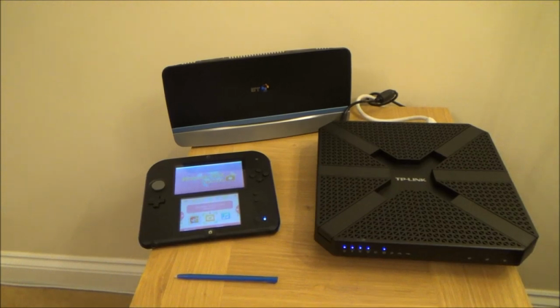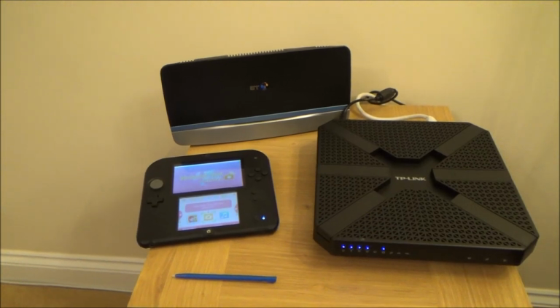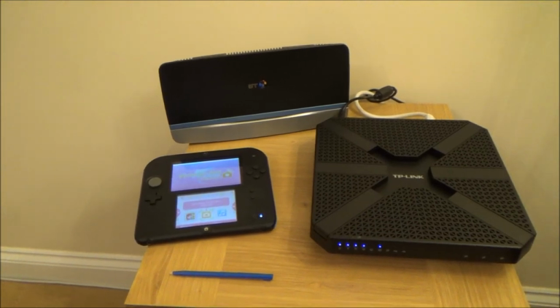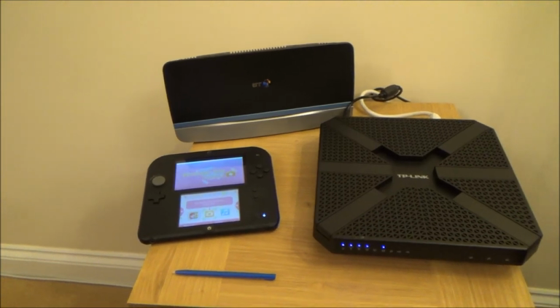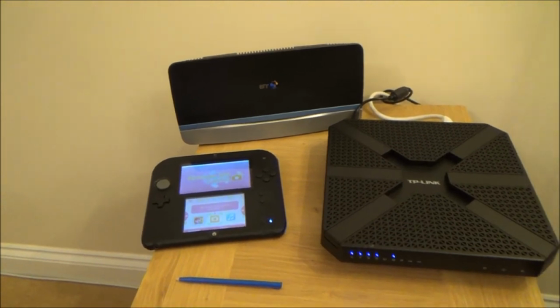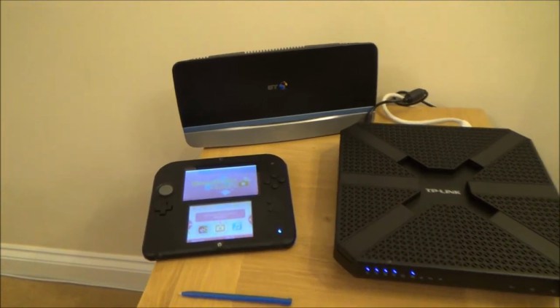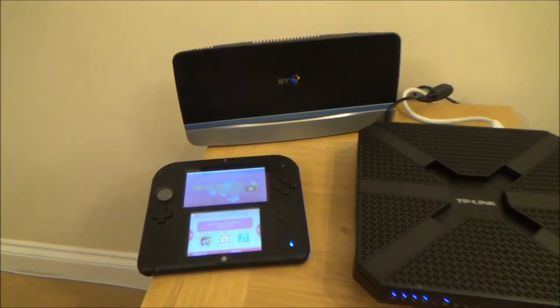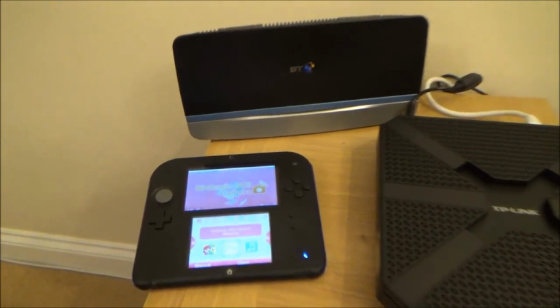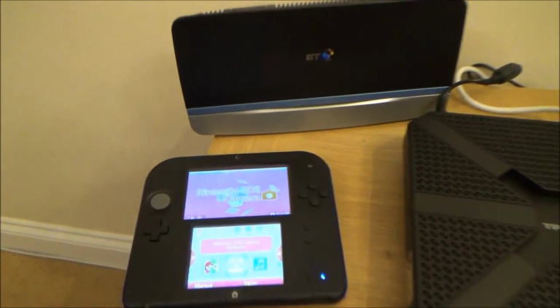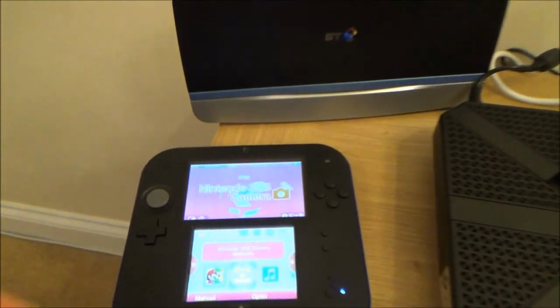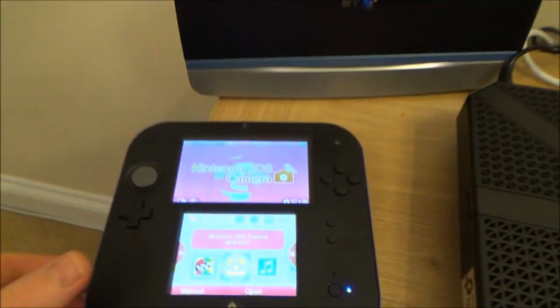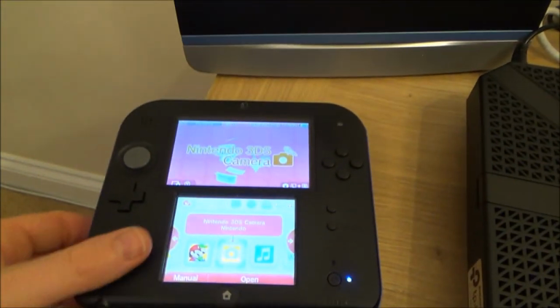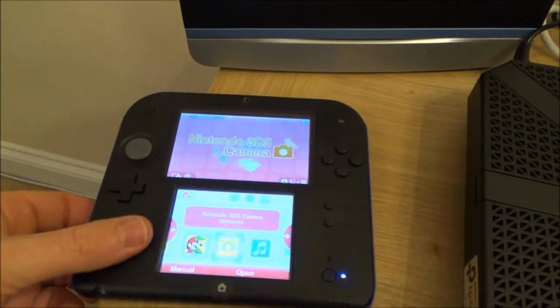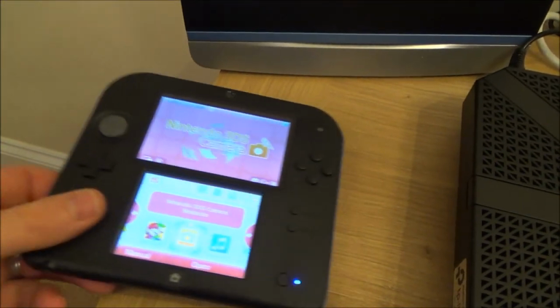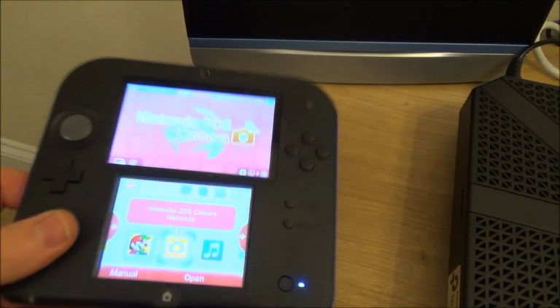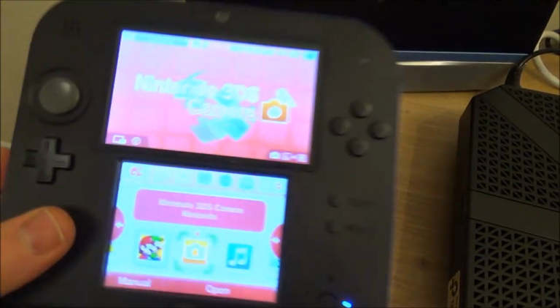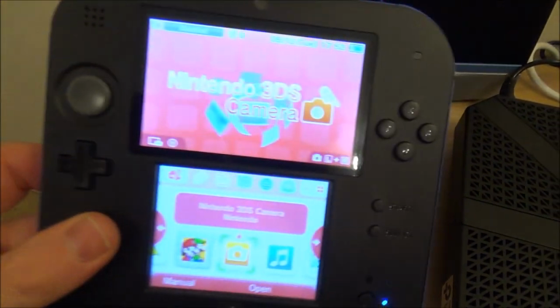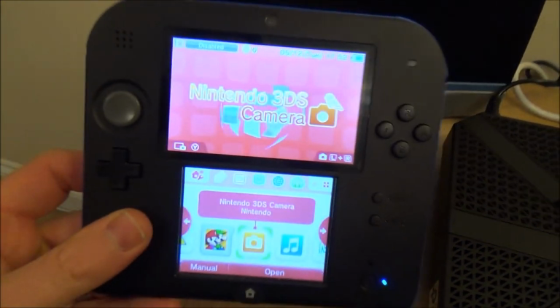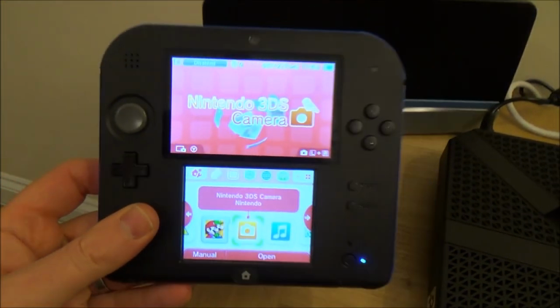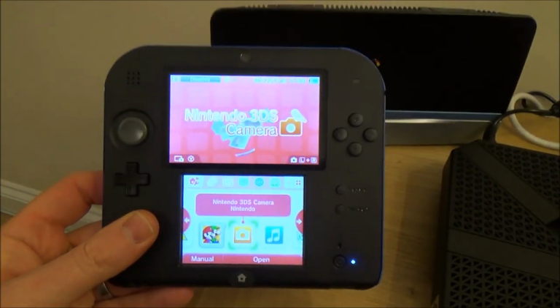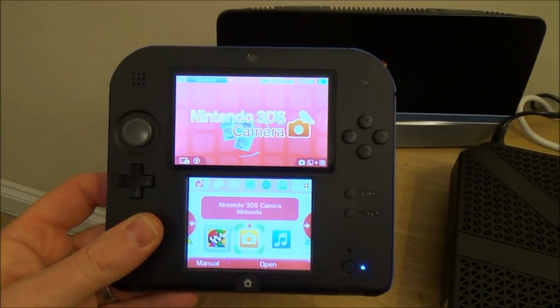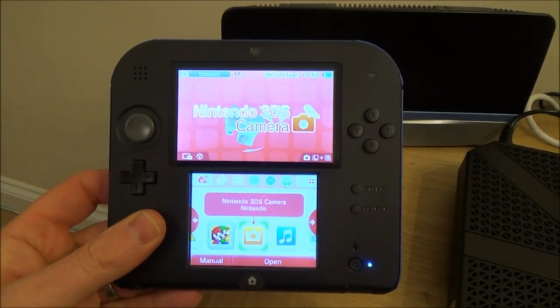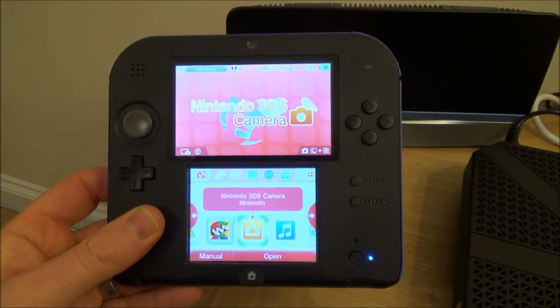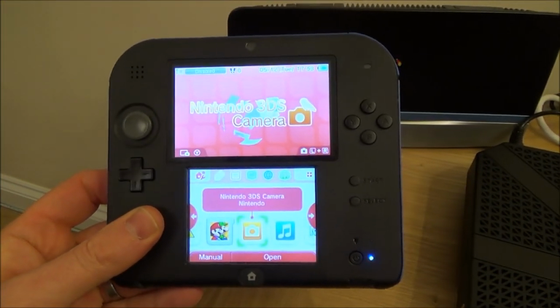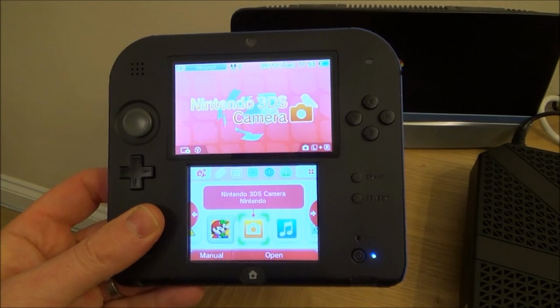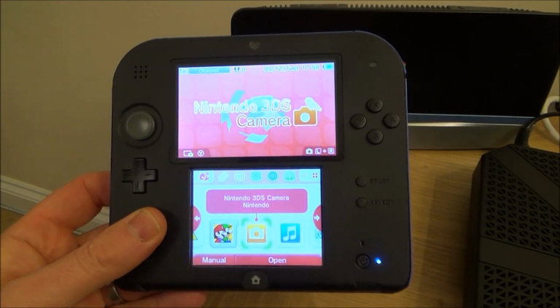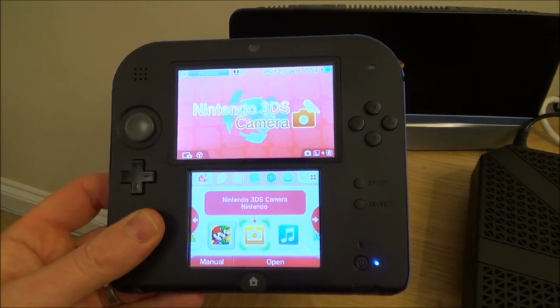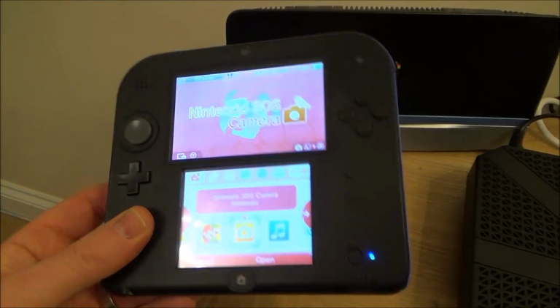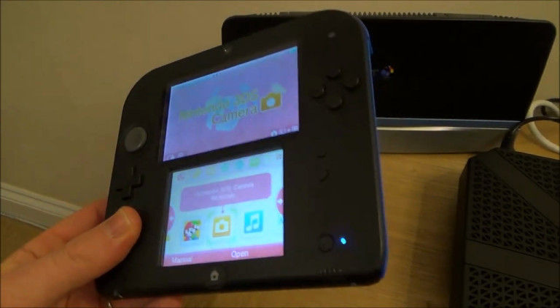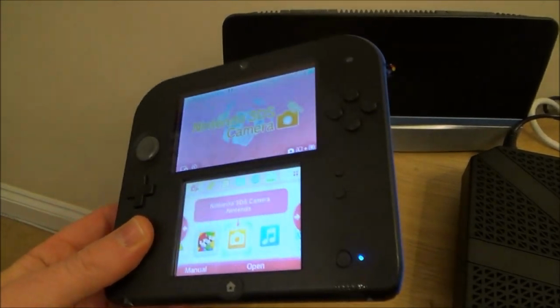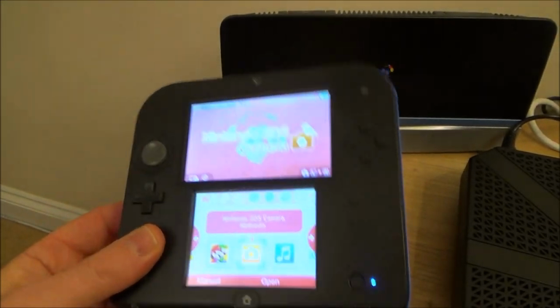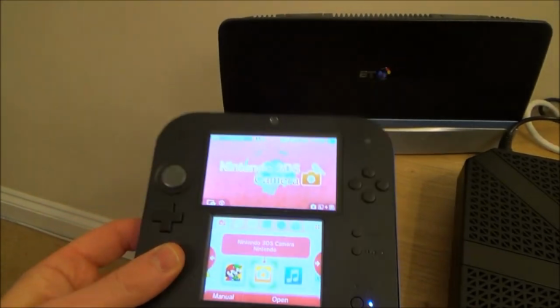Hi there, my name is Vince from mymatevince.com and in this video today I'm going to show you how you can connect your Nintendo 2DS to the internet.